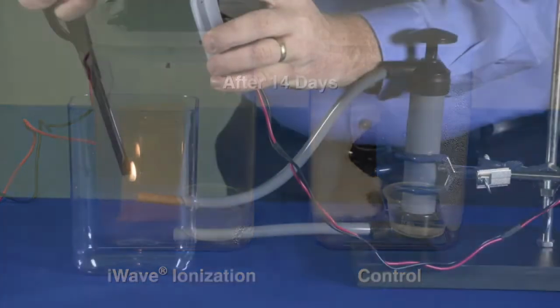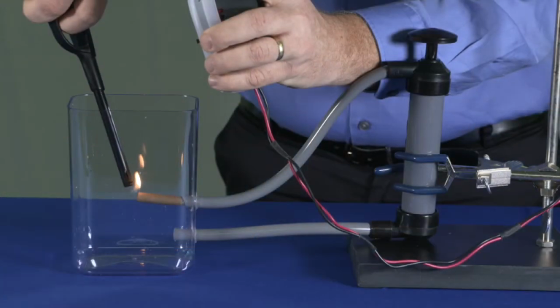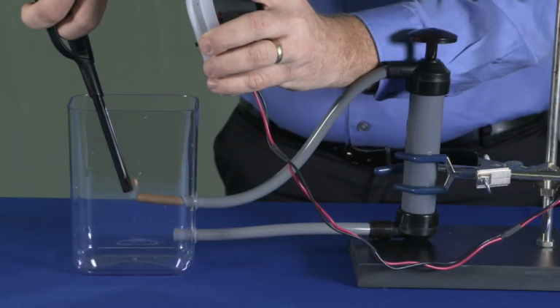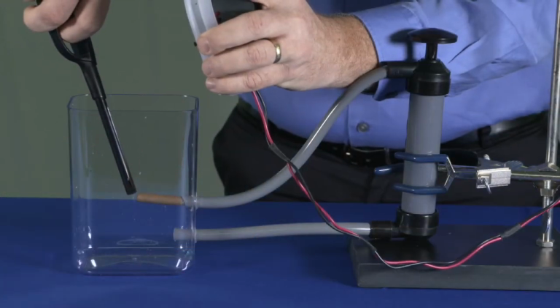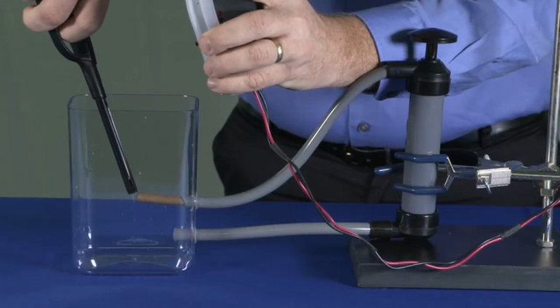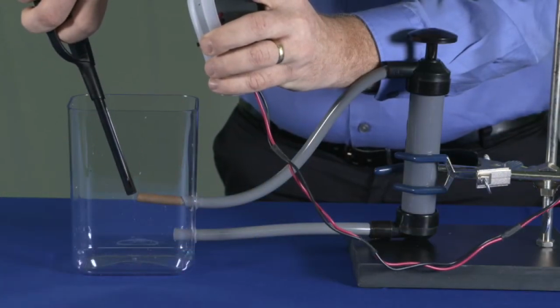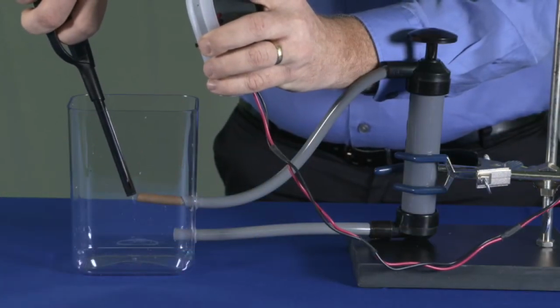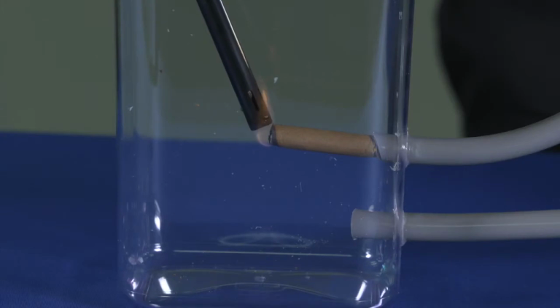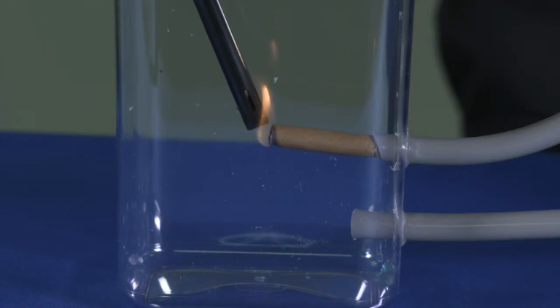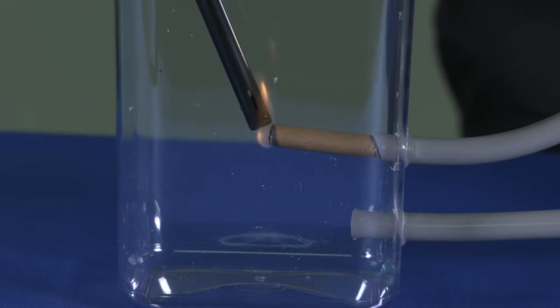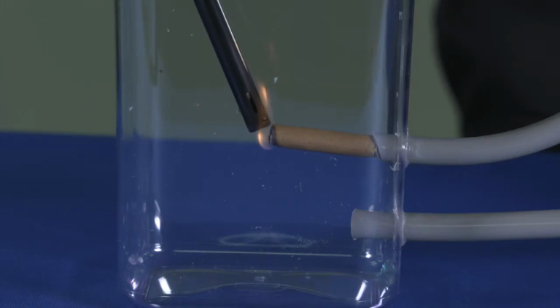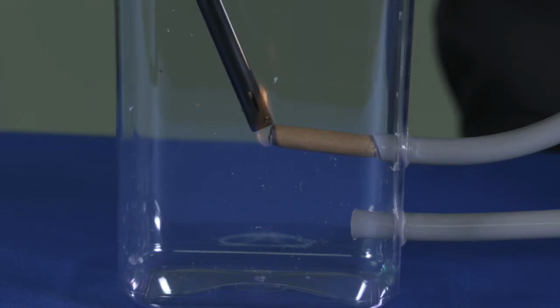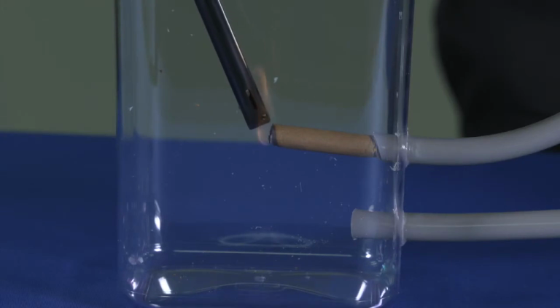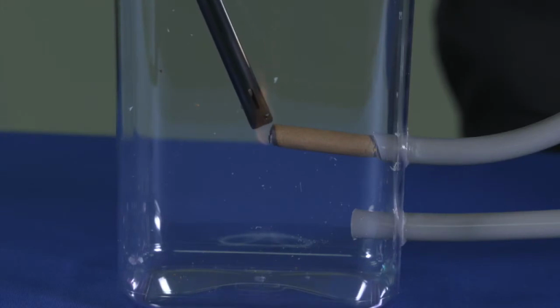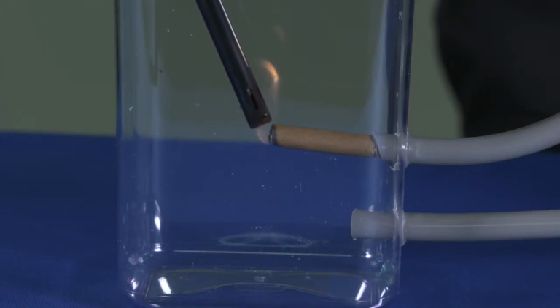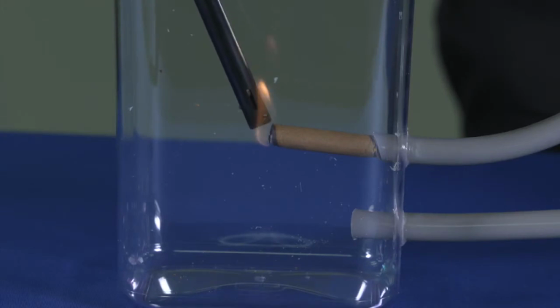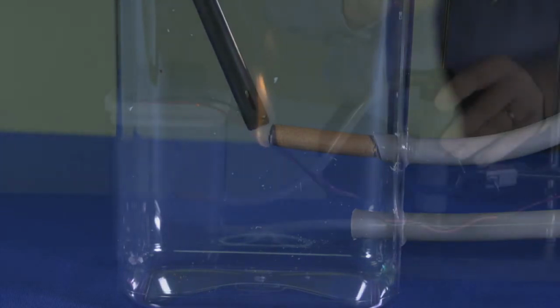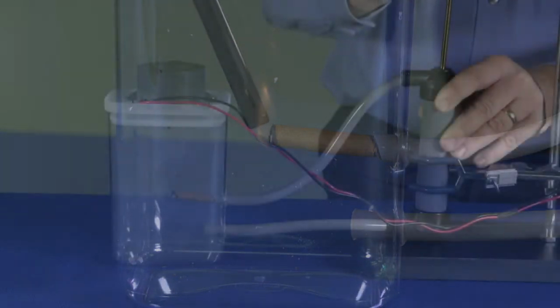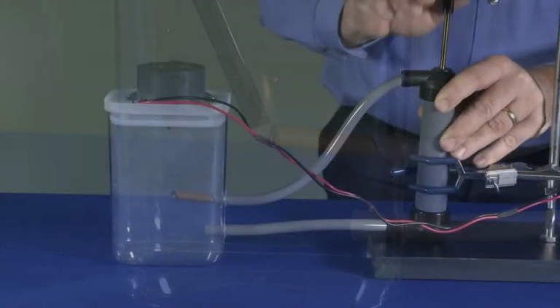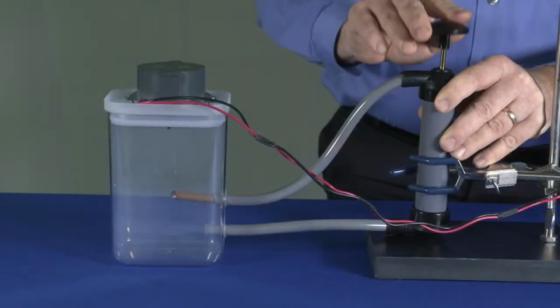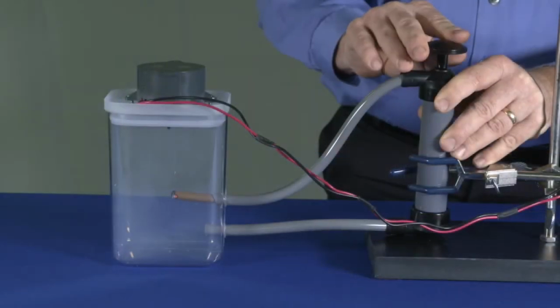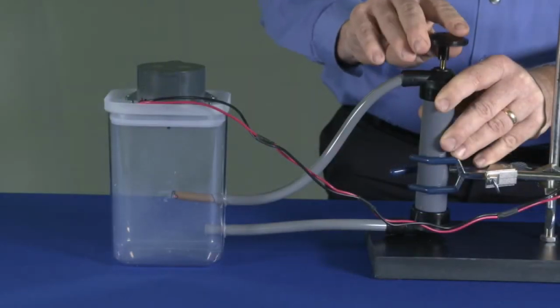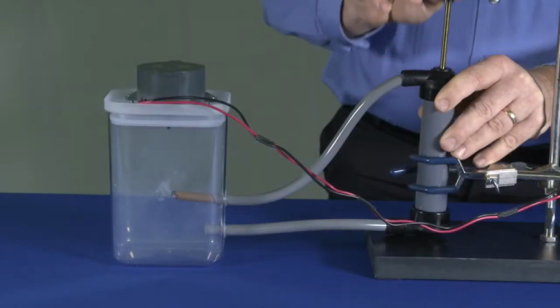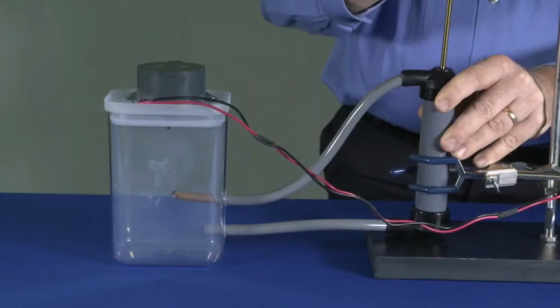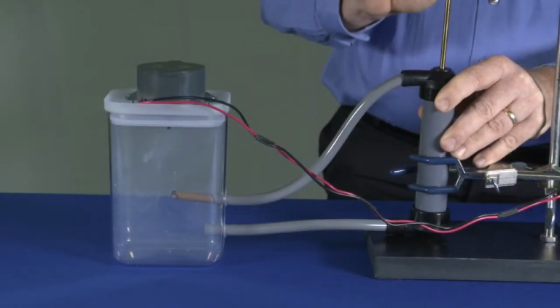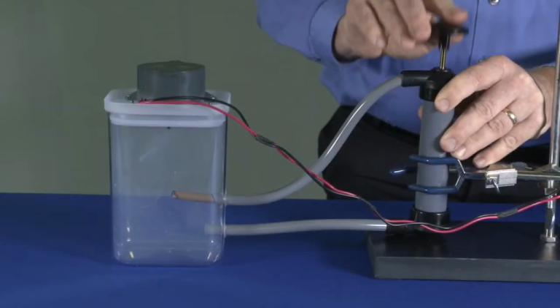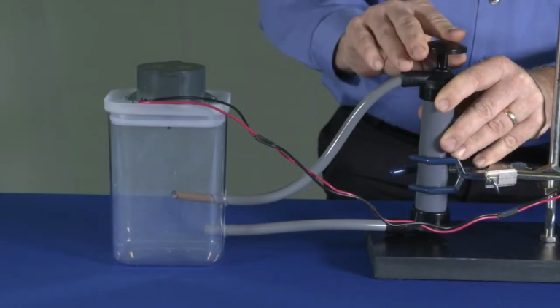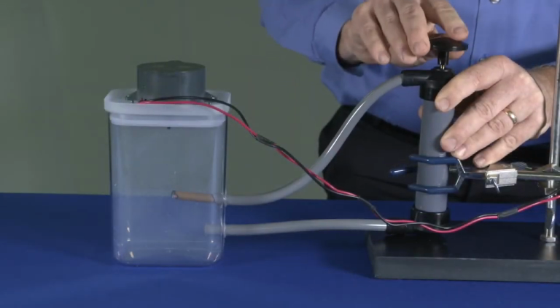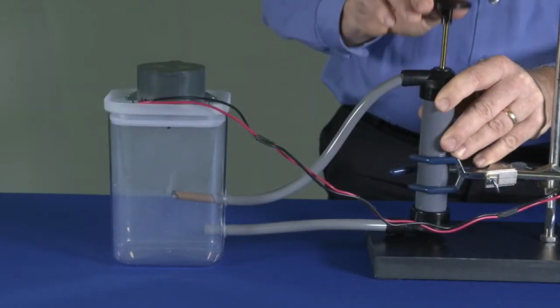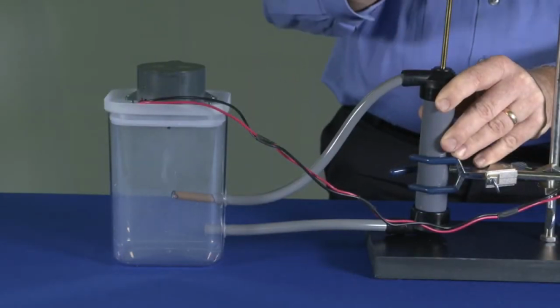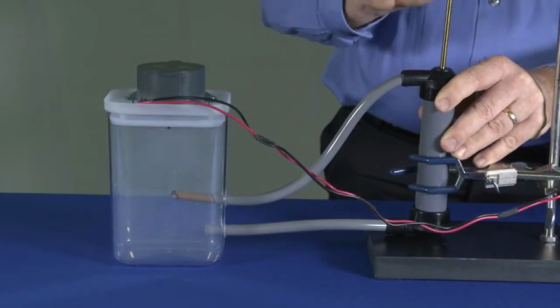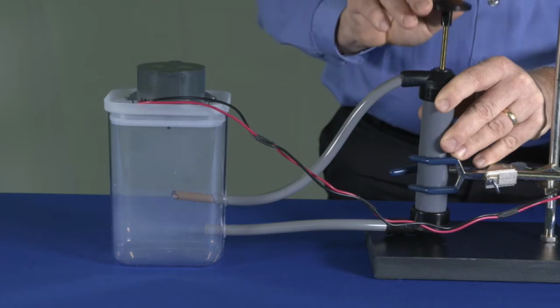Another demonstration shows how iWave products remove smoke and fine particulate from the airstream within a short period of time.